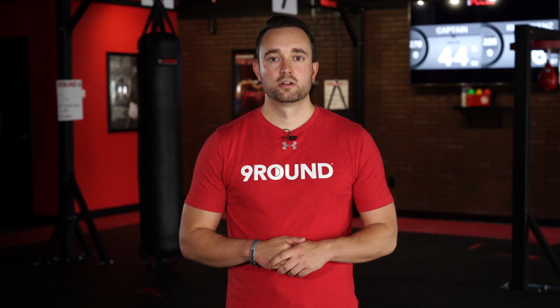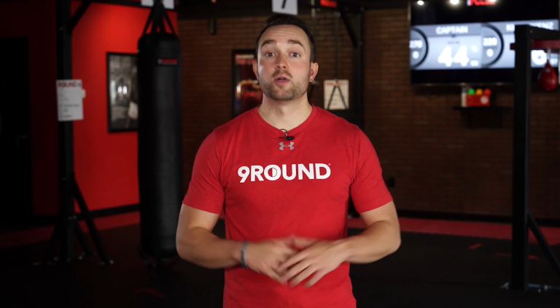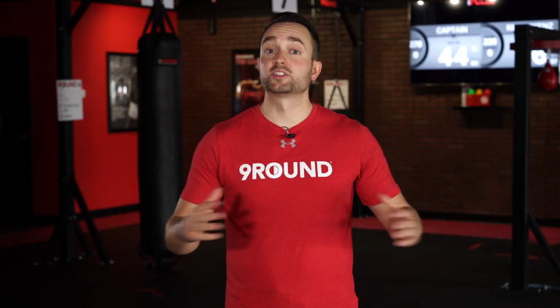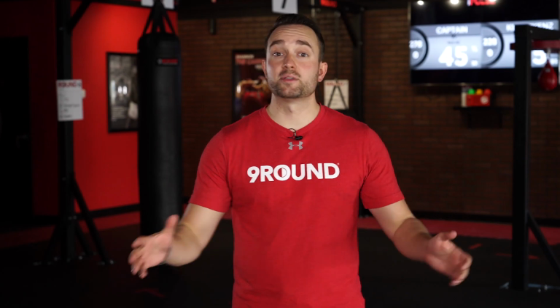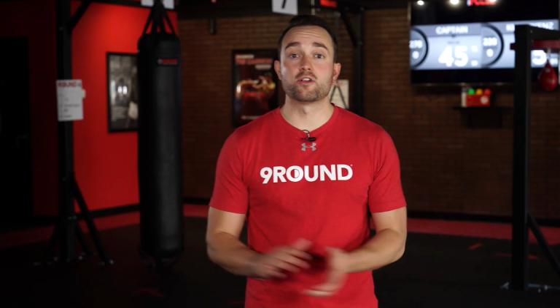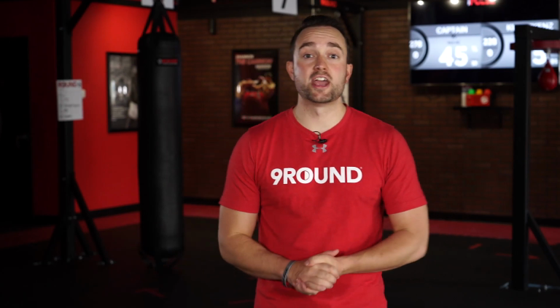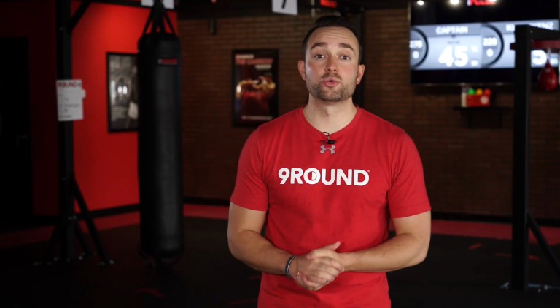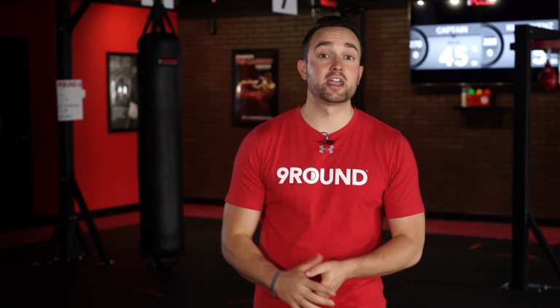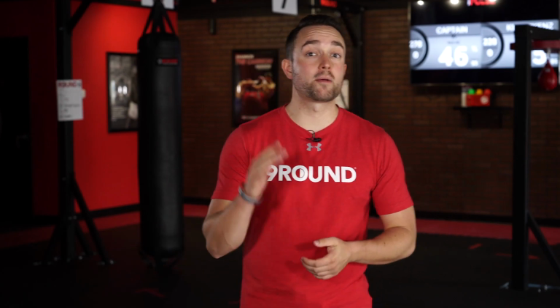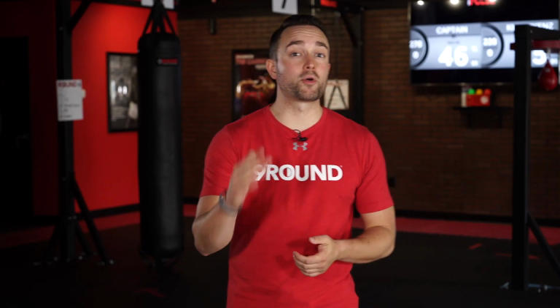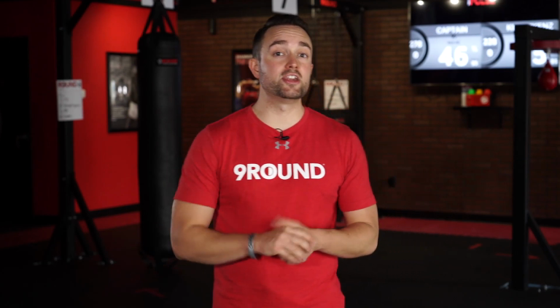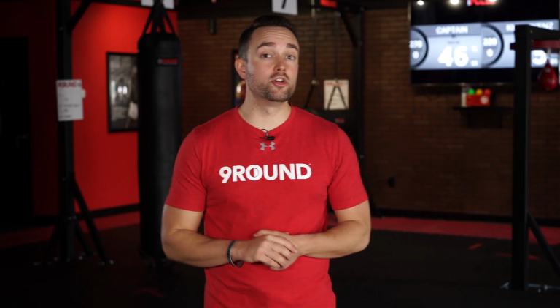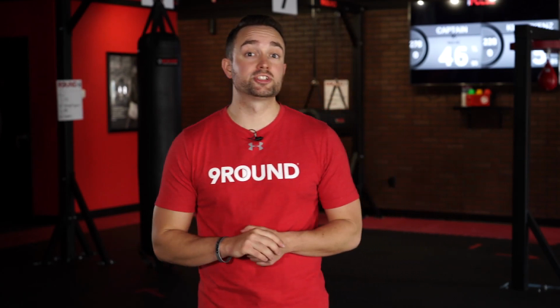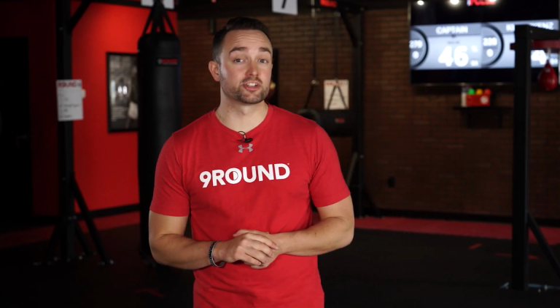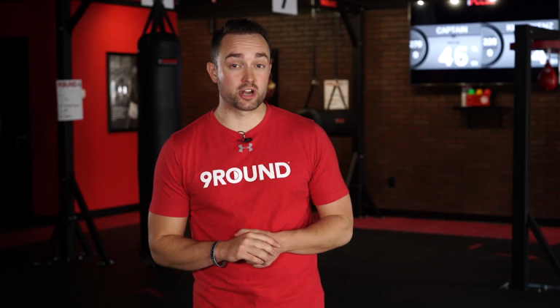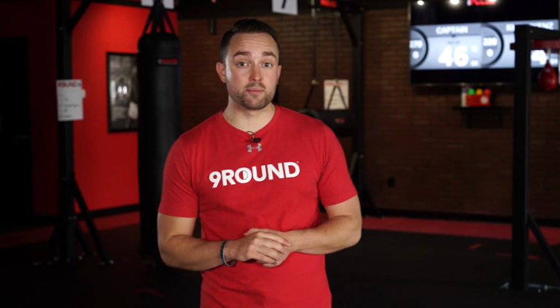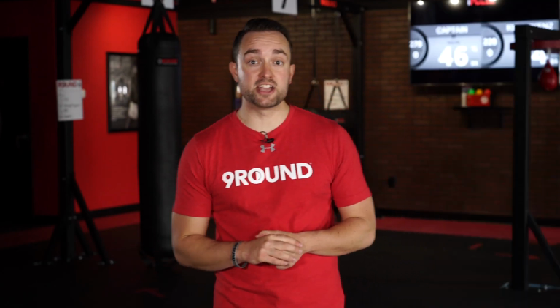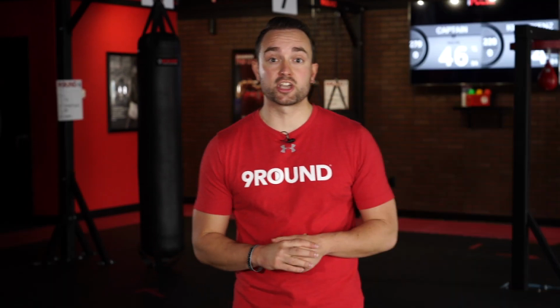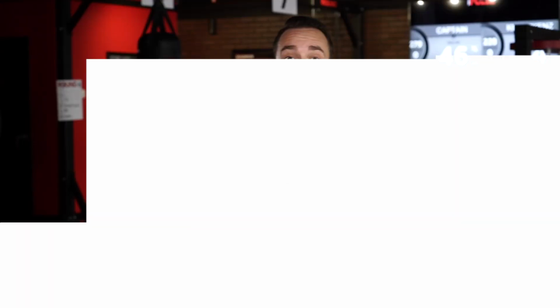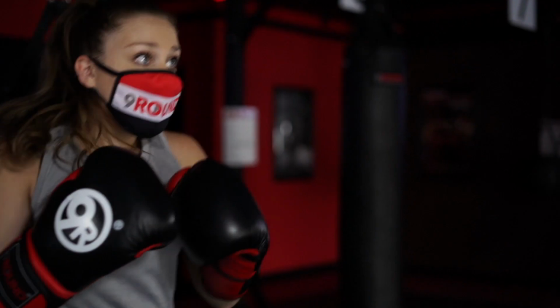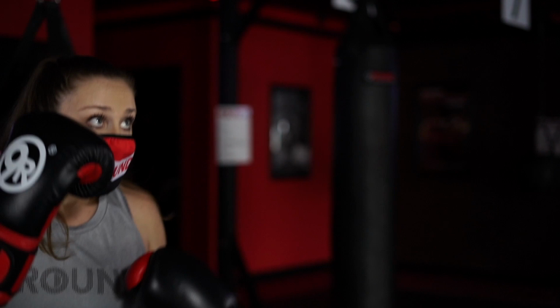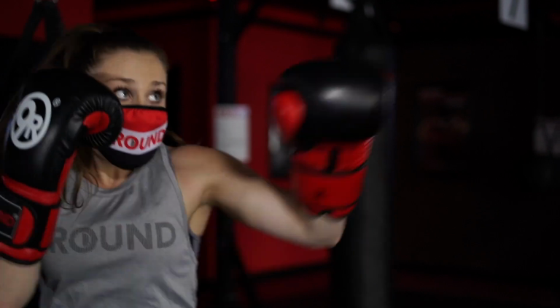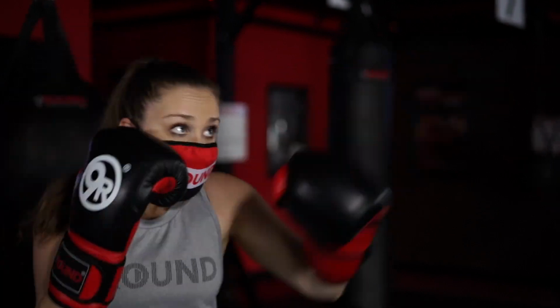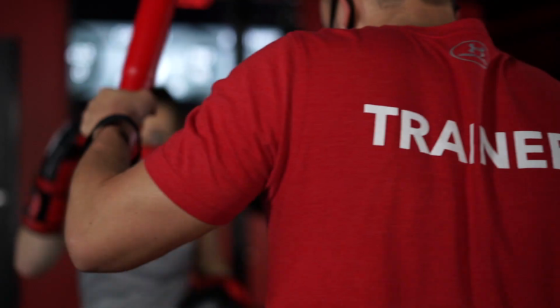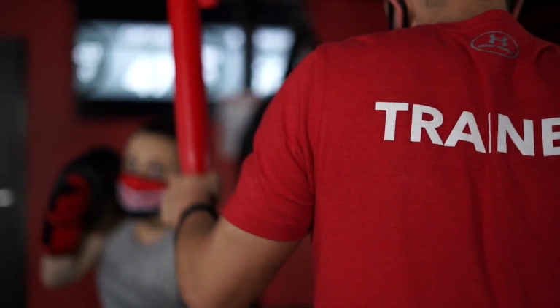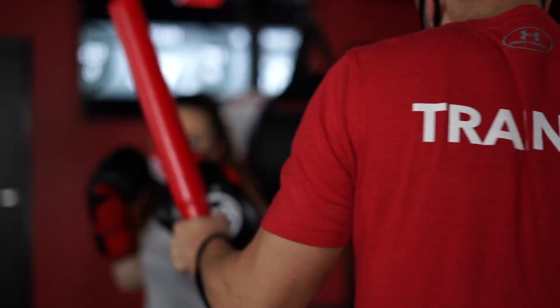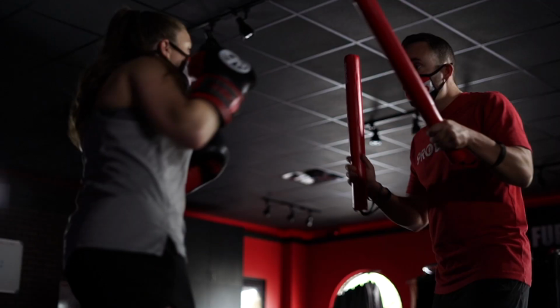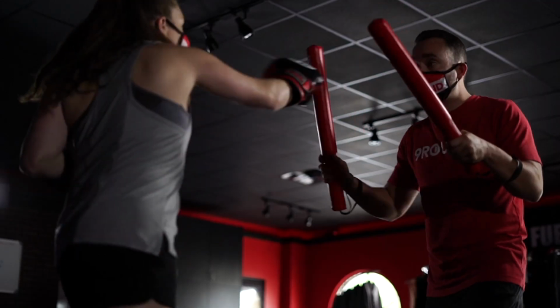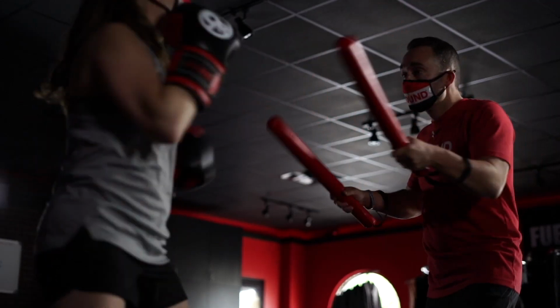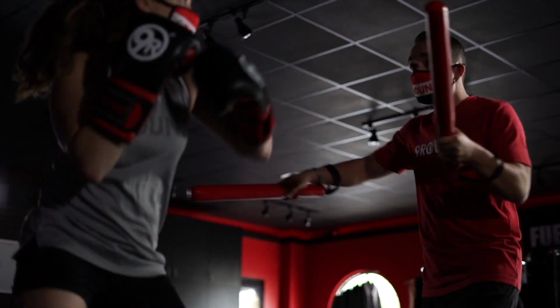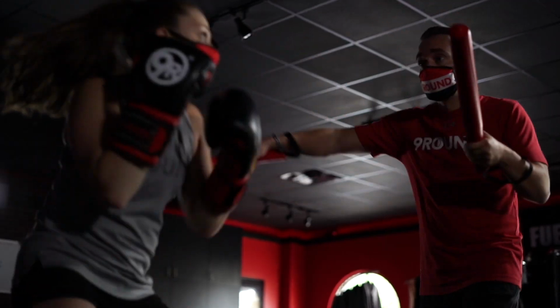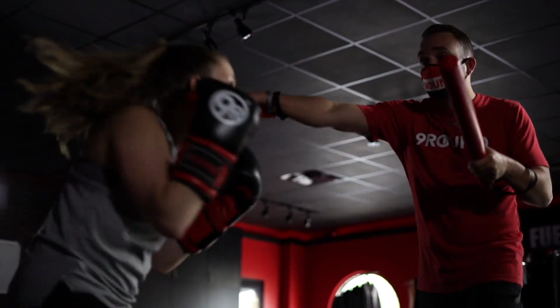Hey what's up 9 Row Nation, we got a brand new signature combination coming up. This month we're going to work the bruiser.